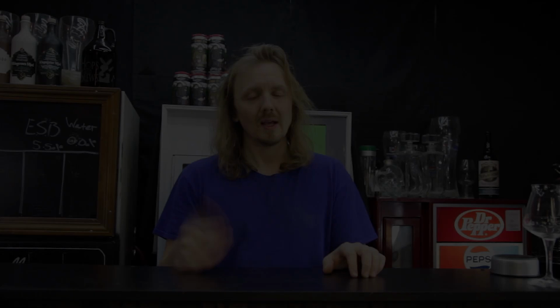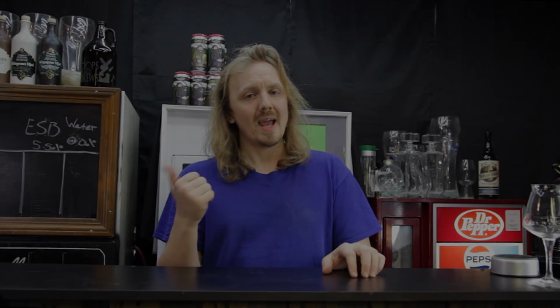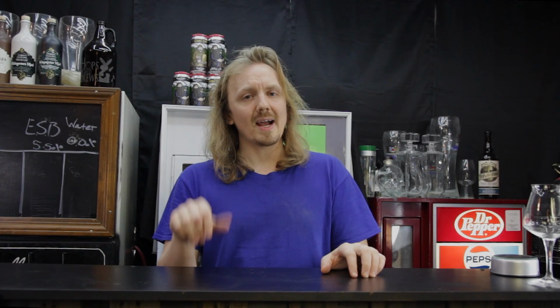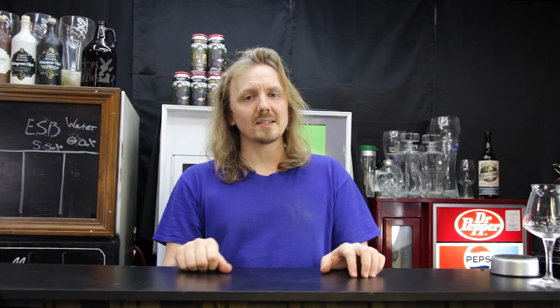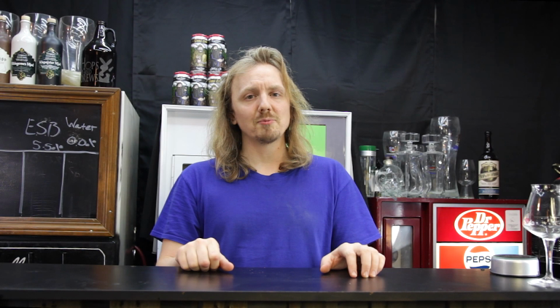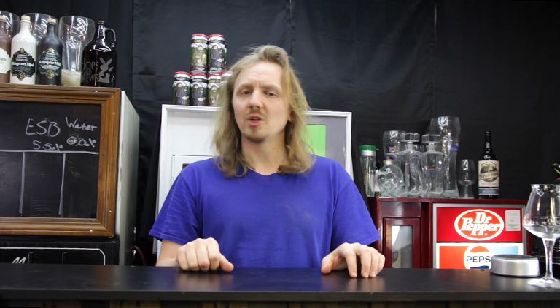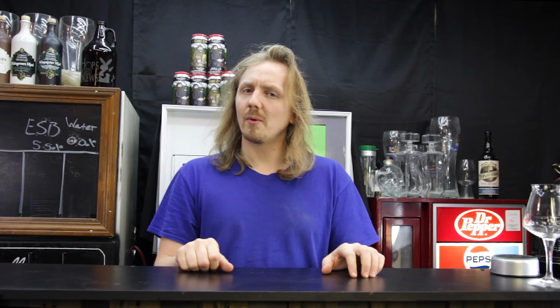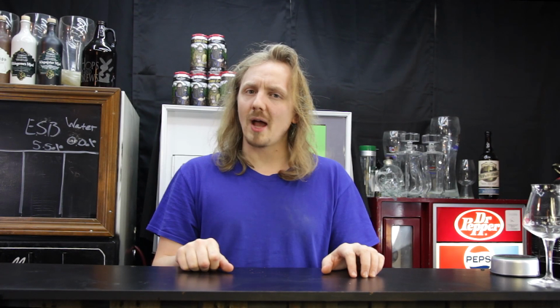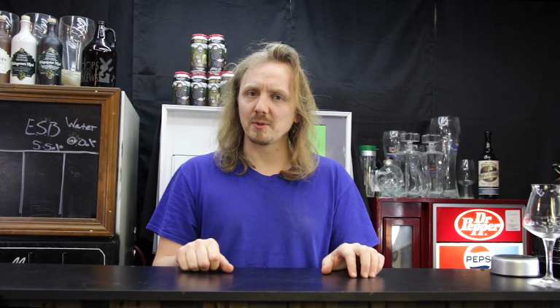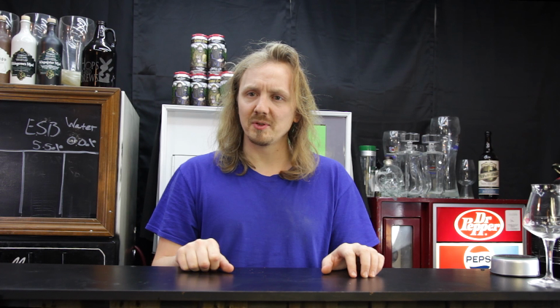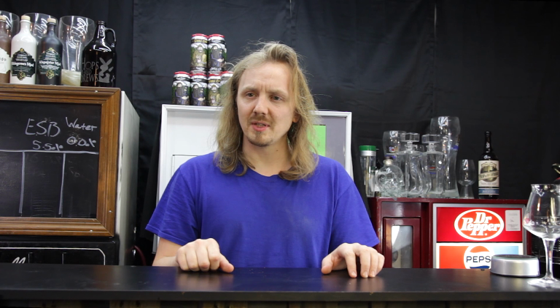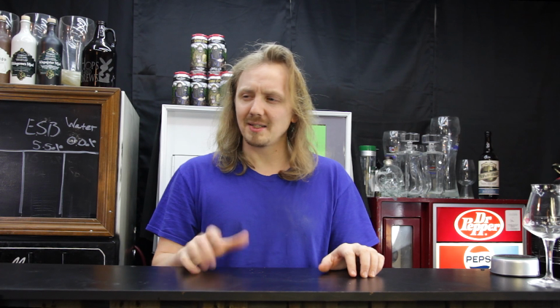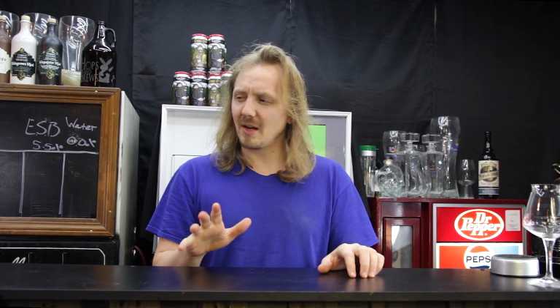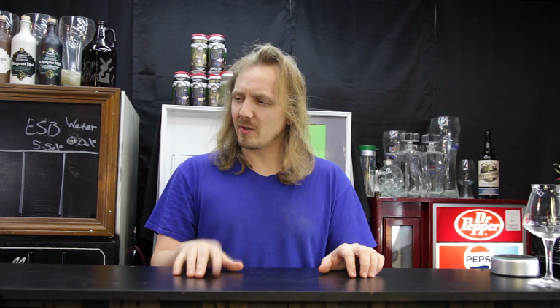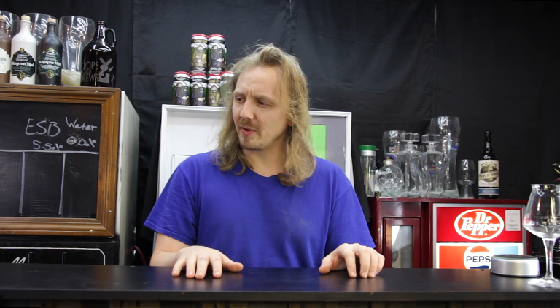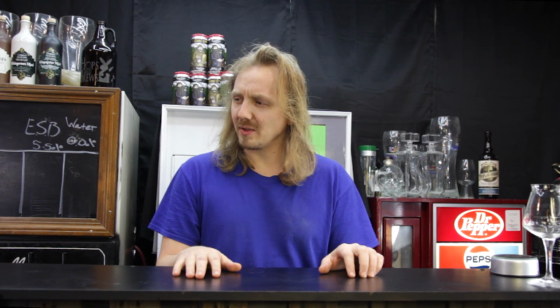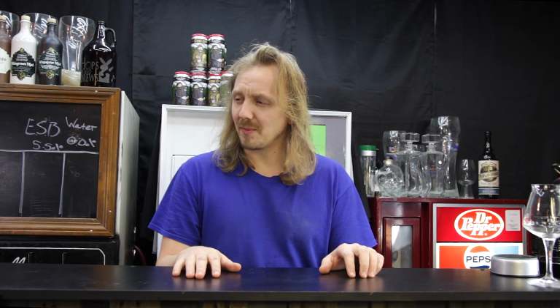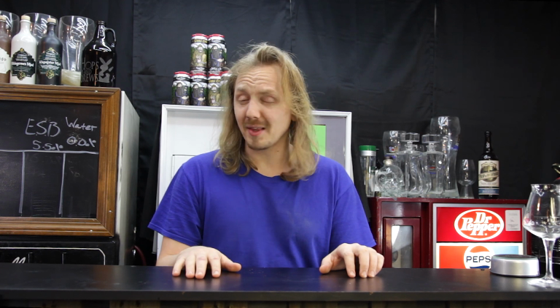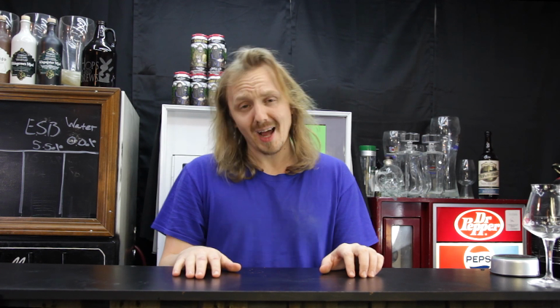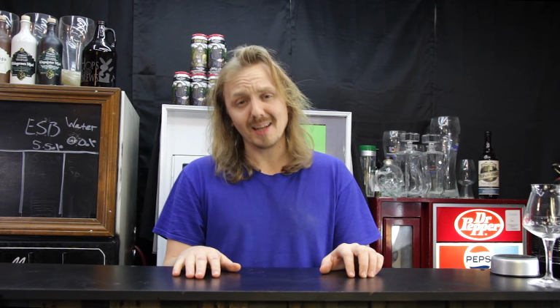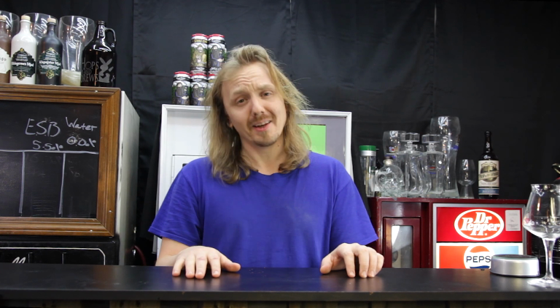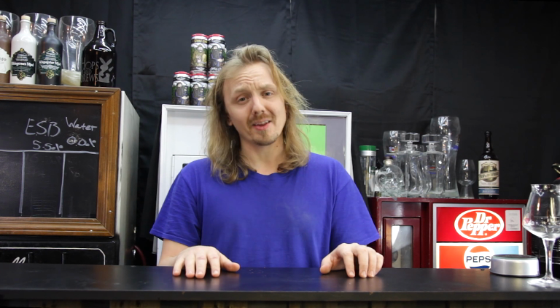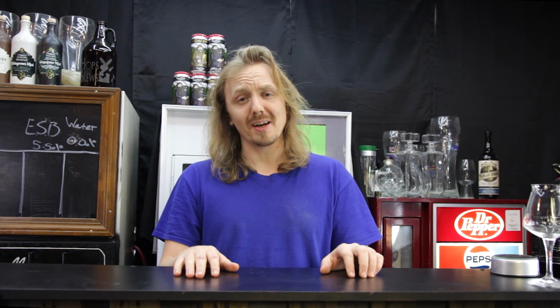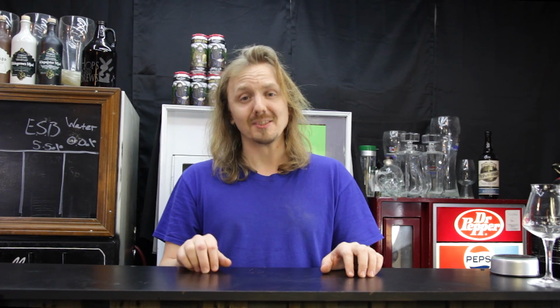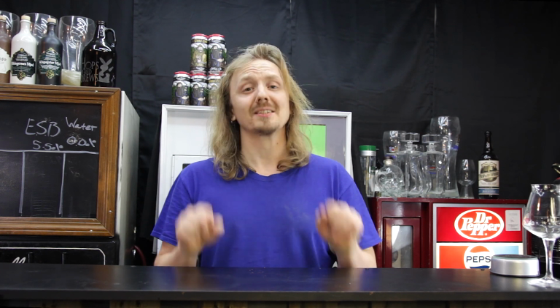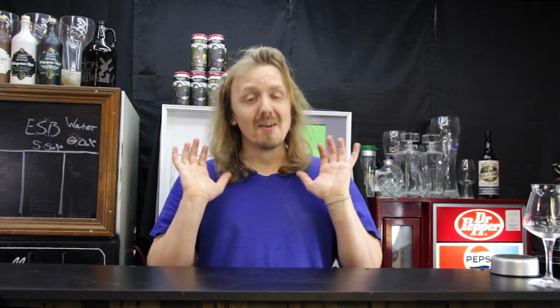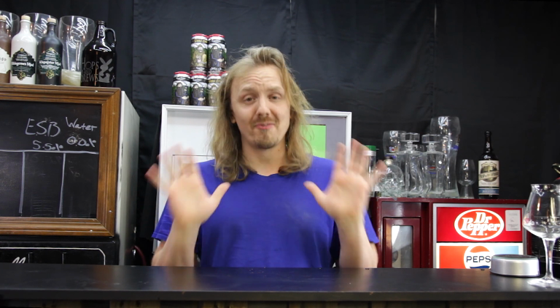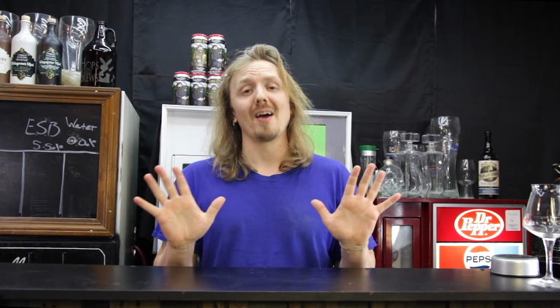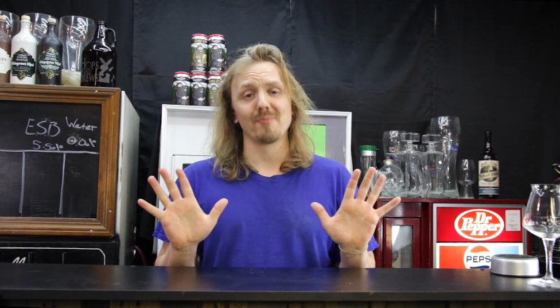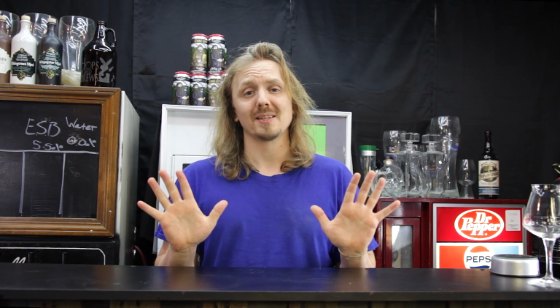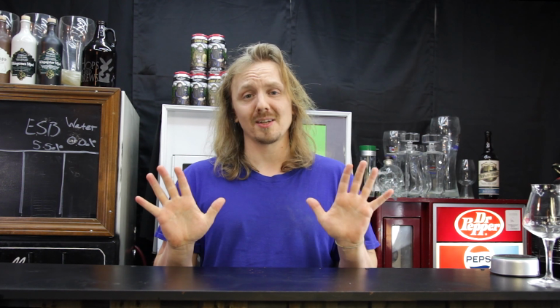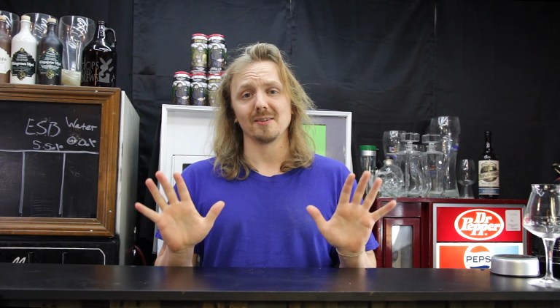Hey guys, I'm John with Hobson Brews, and today we're going to be doing something that I literally thought of just five minutes ago.